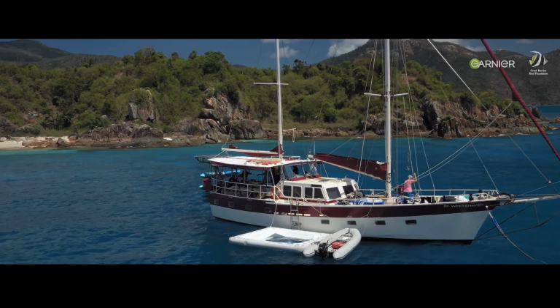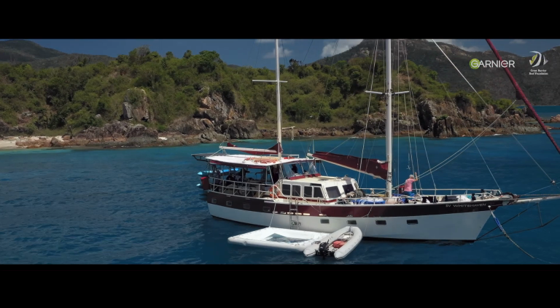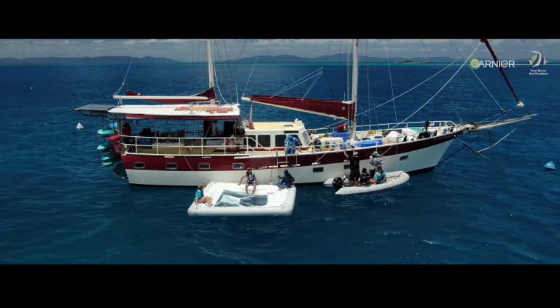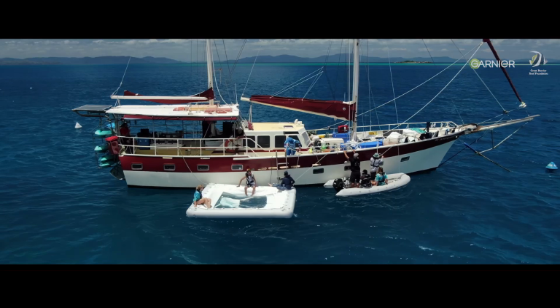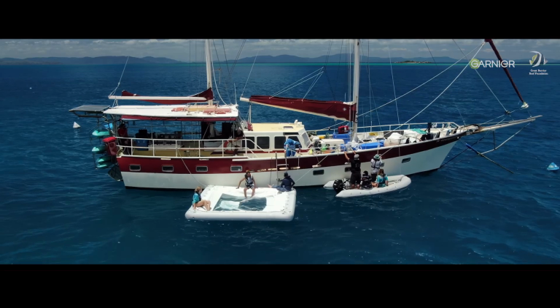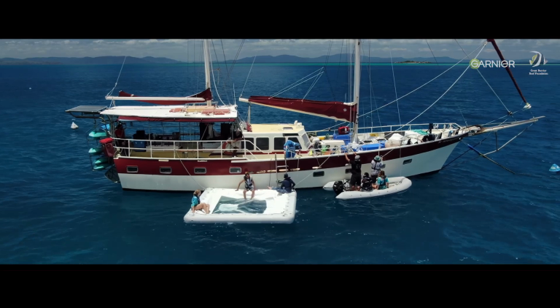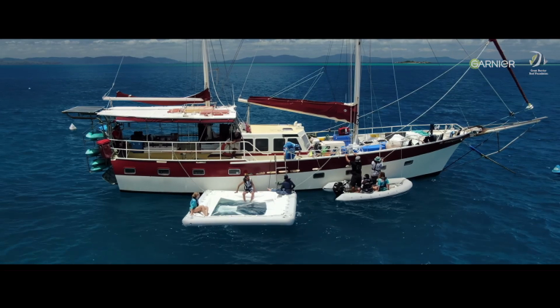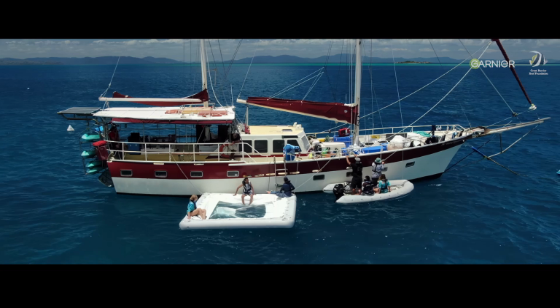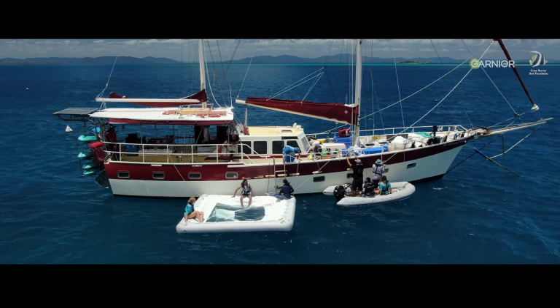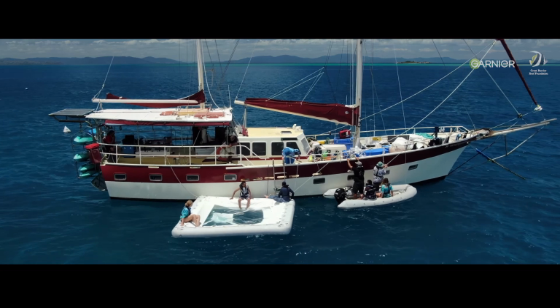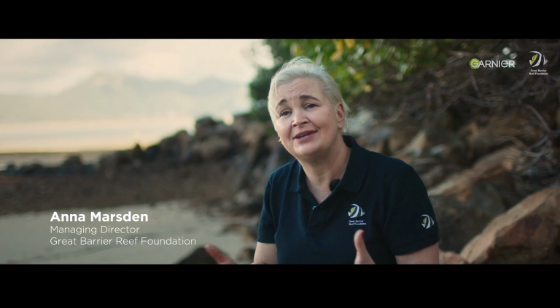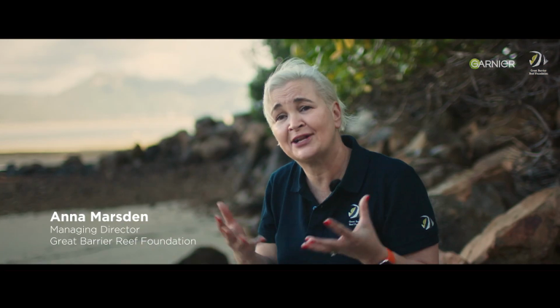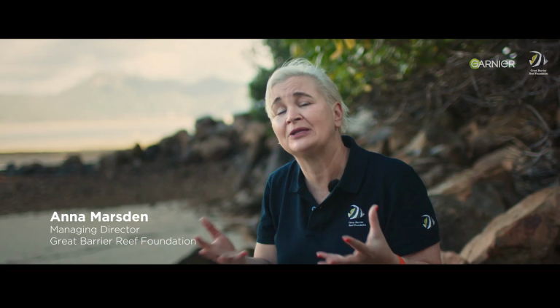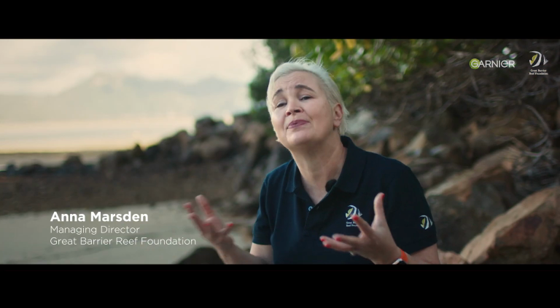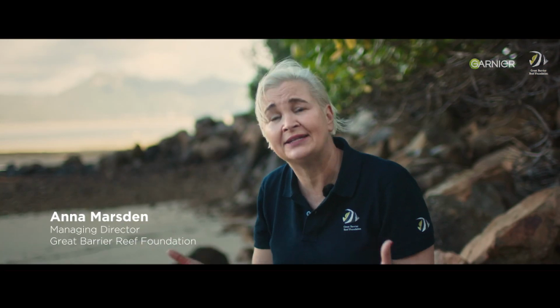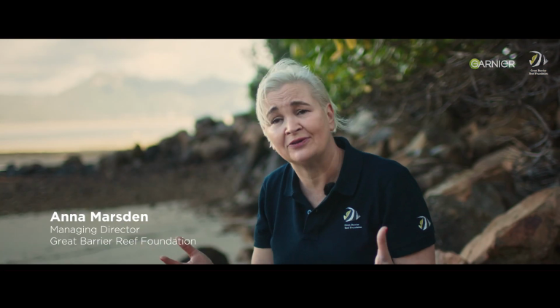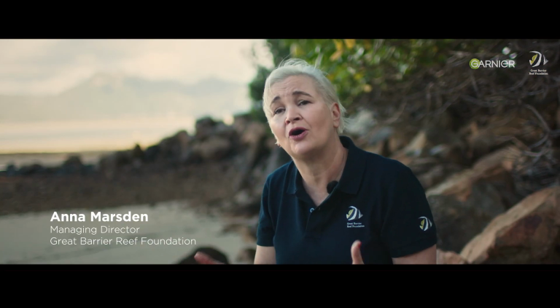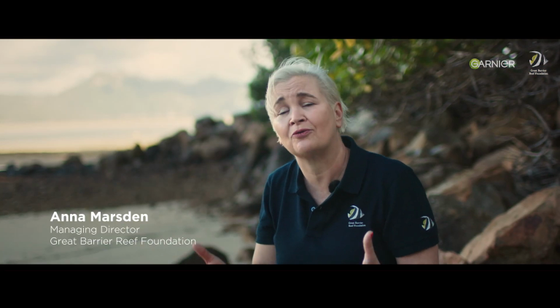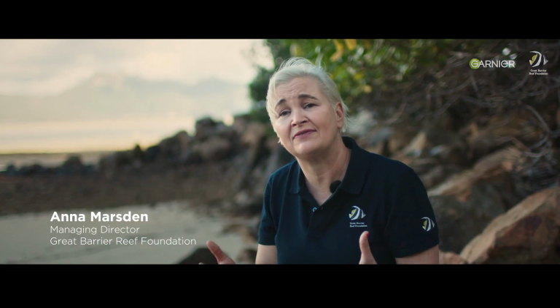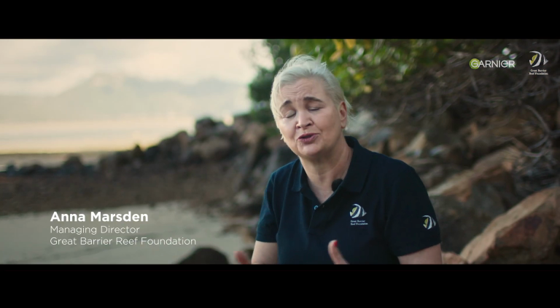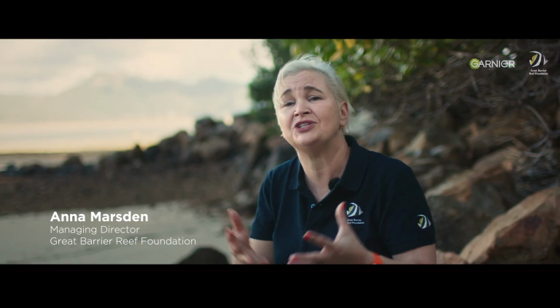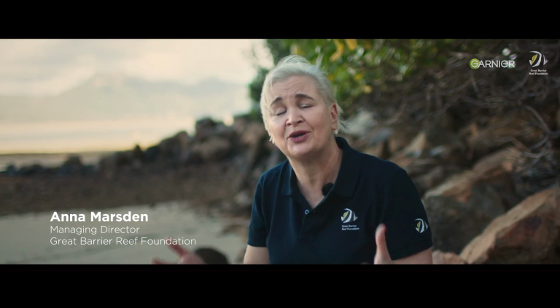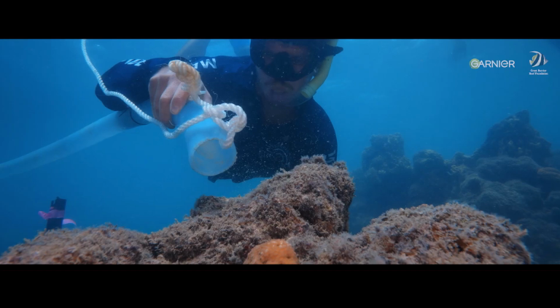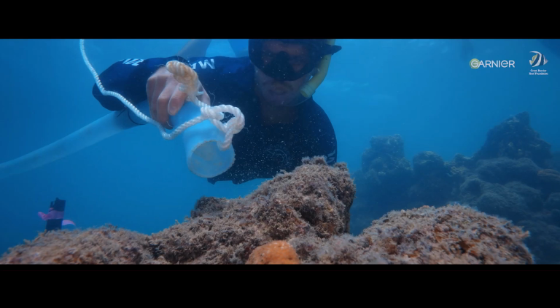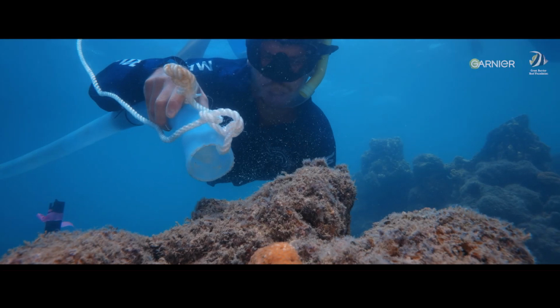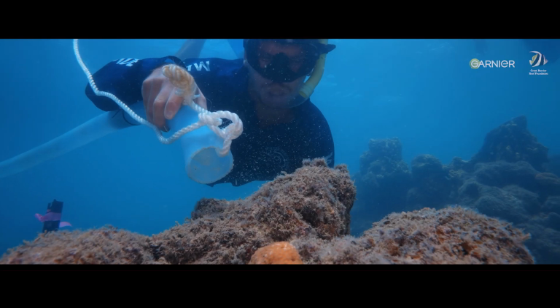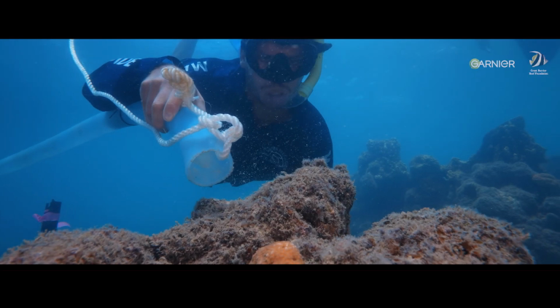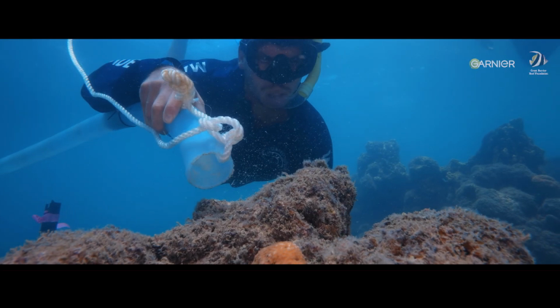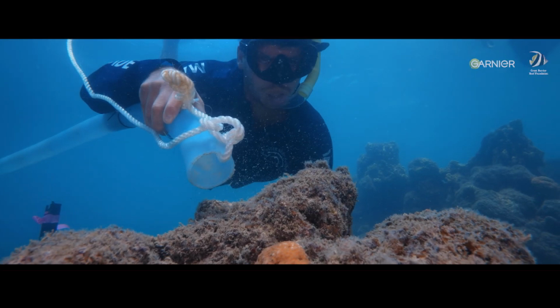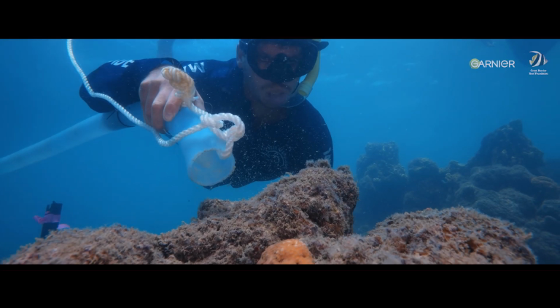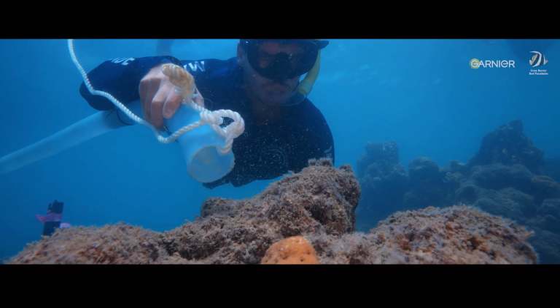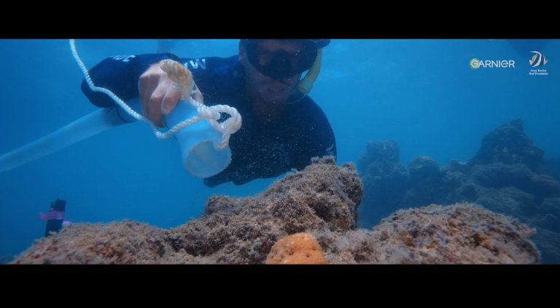By doing this, we're harnessing the natural ability of coral reefs to regenerate, and giving nature a helping hand.